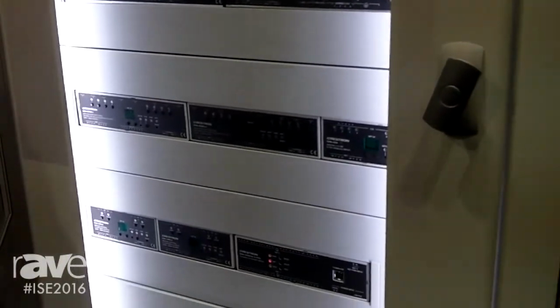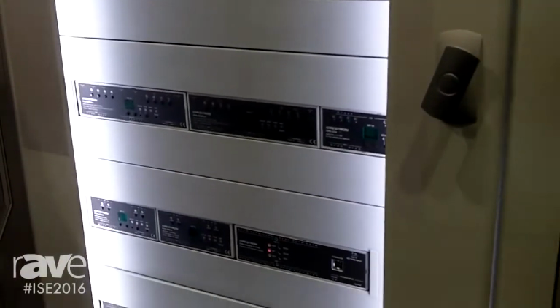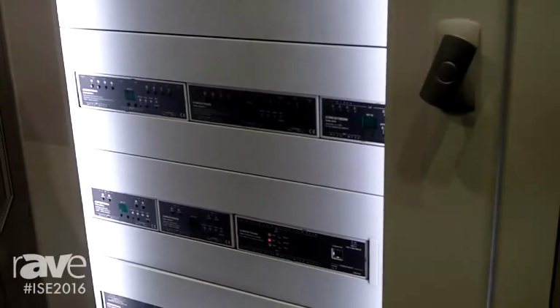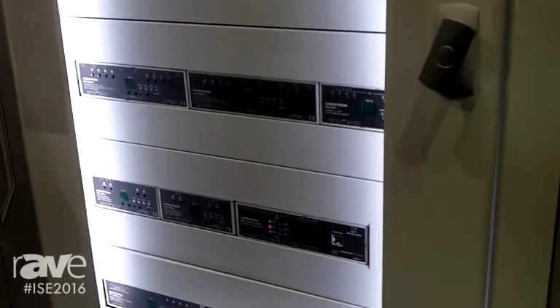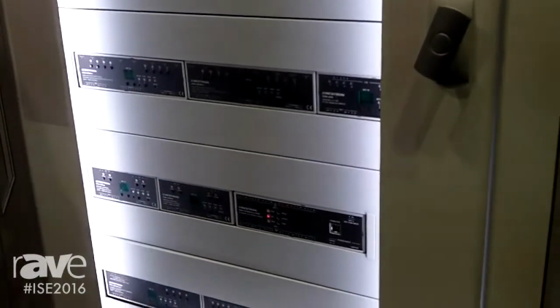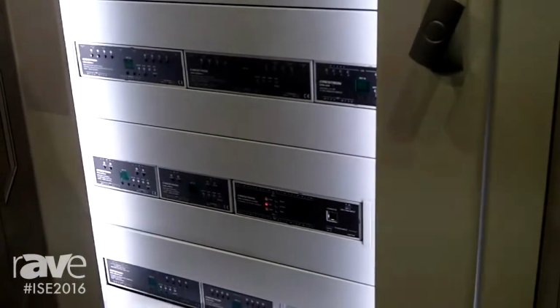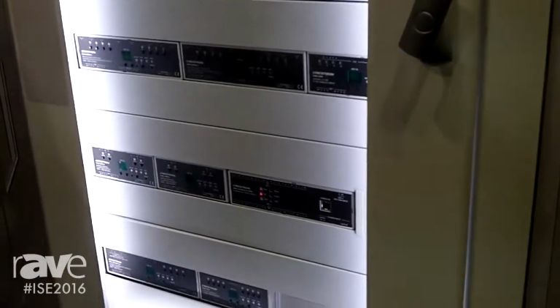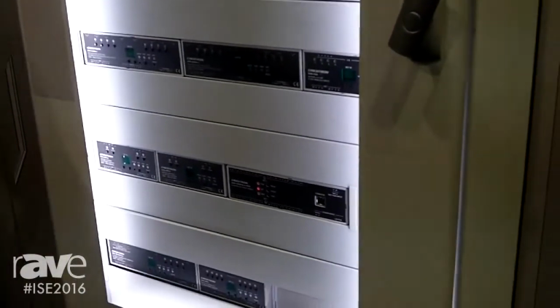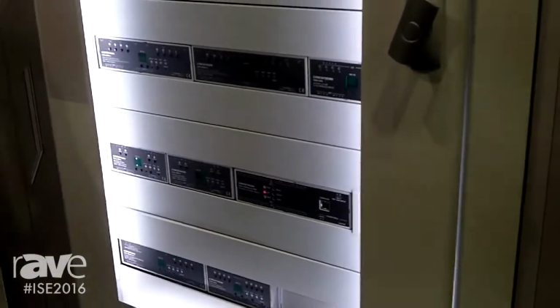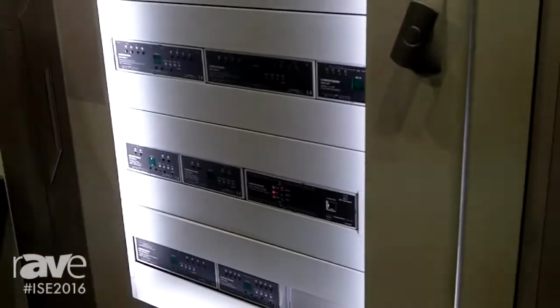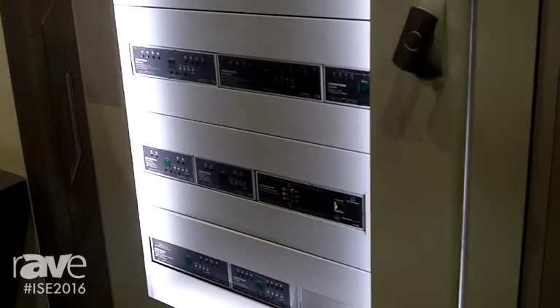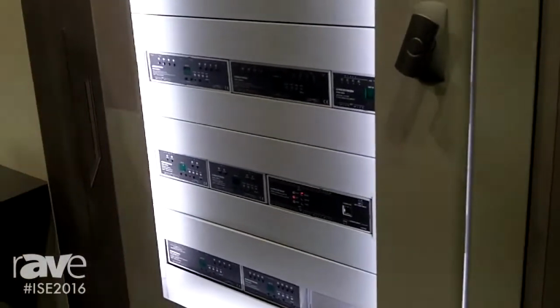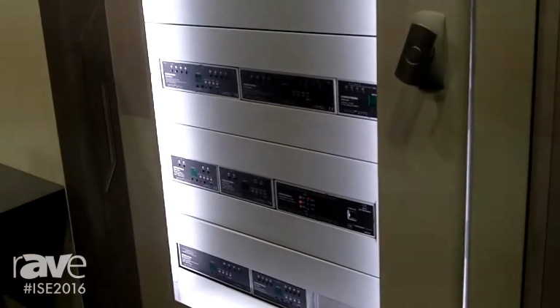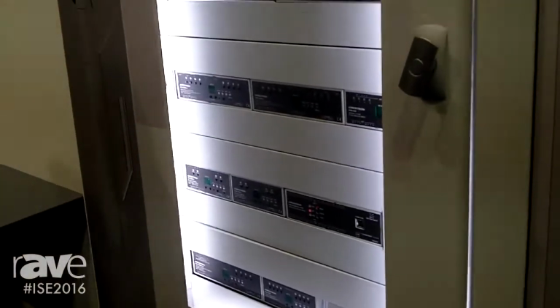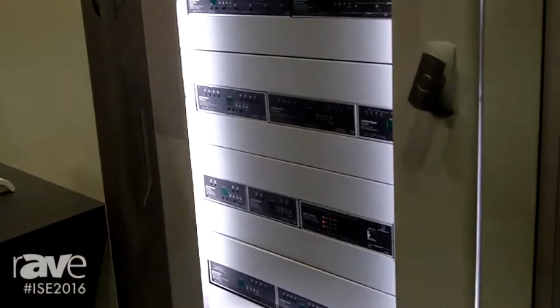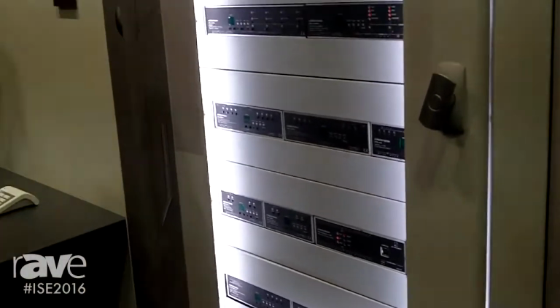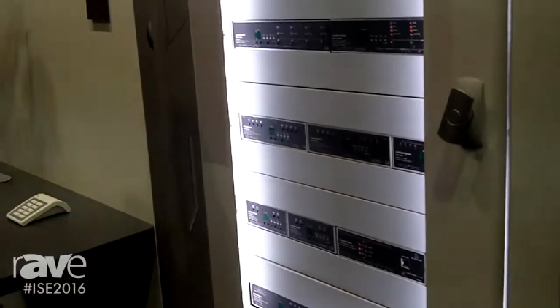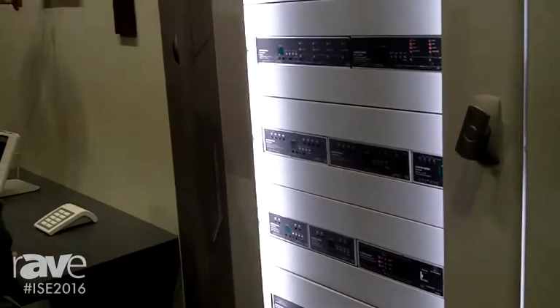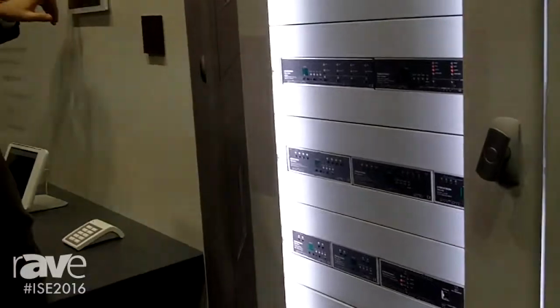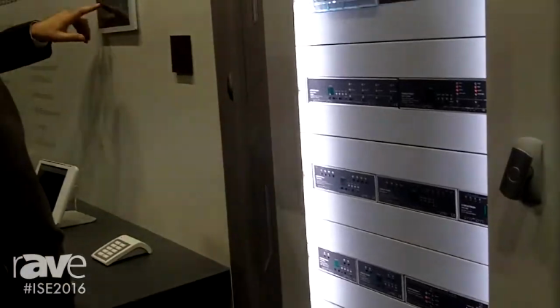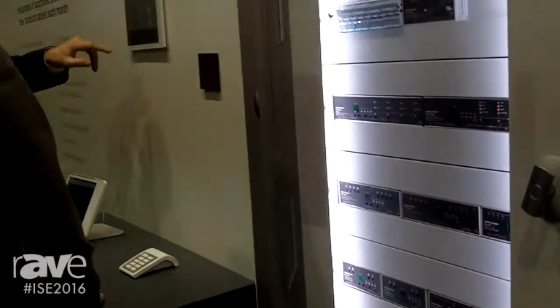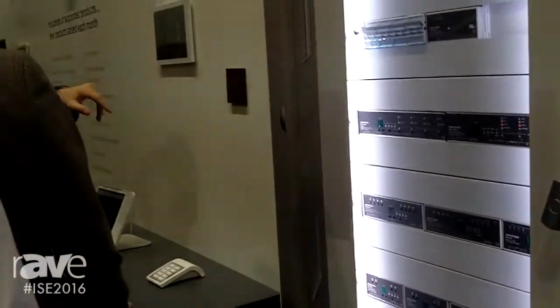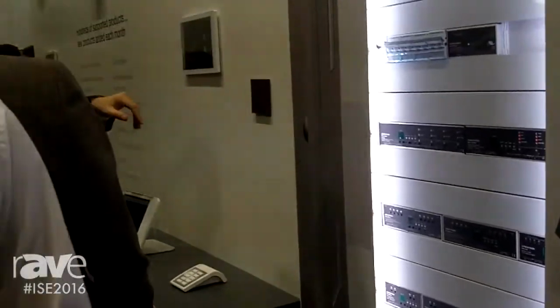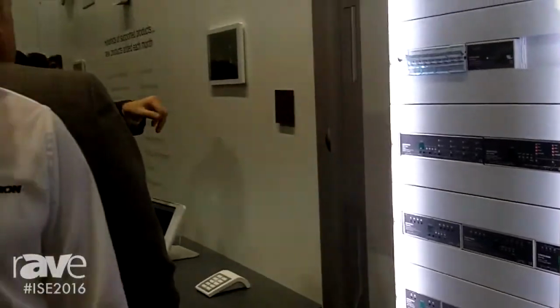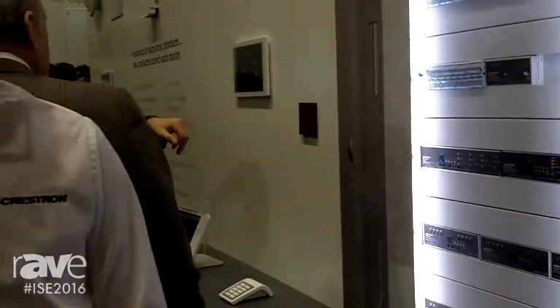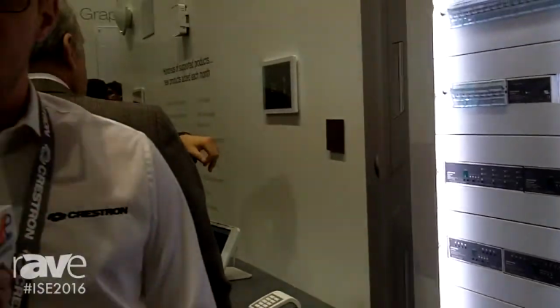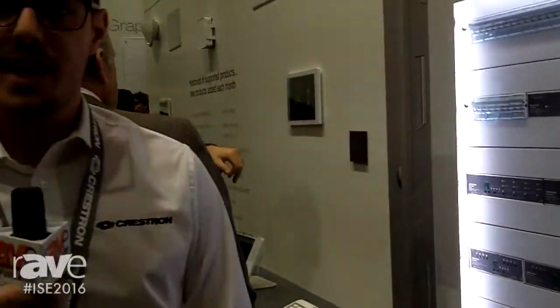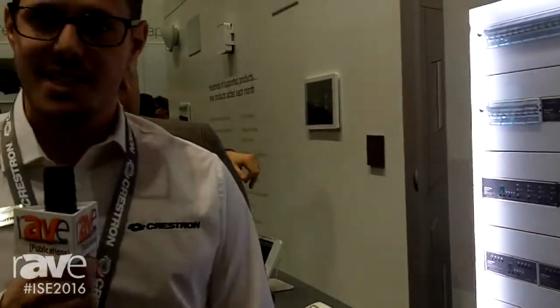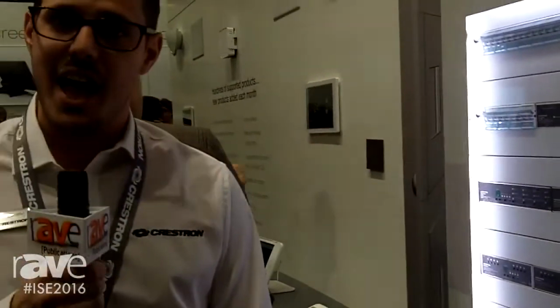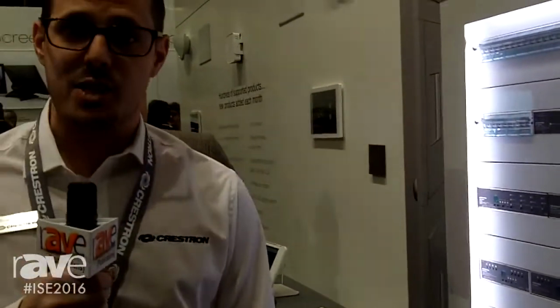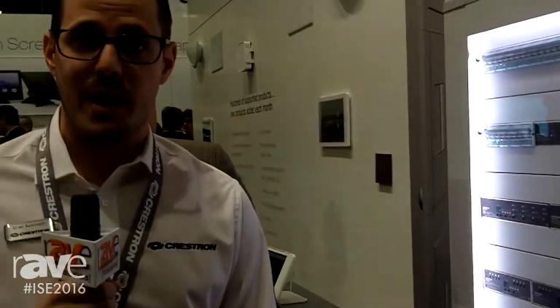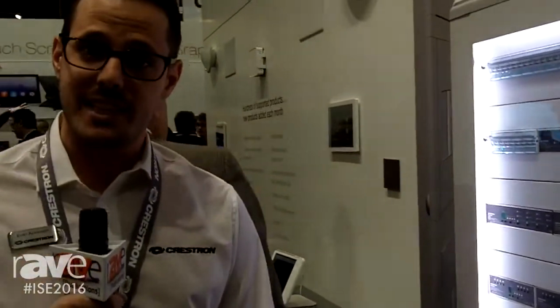If you want to get more information about Ping and Crestron at large, go to Crestron.com/ping.